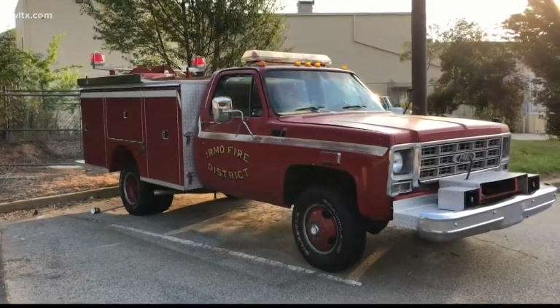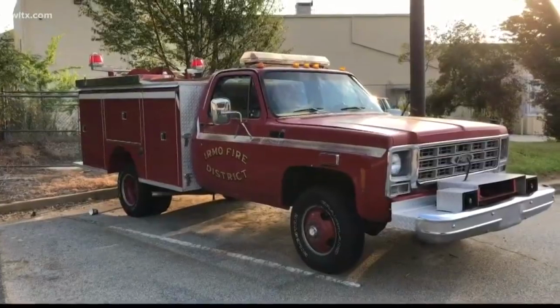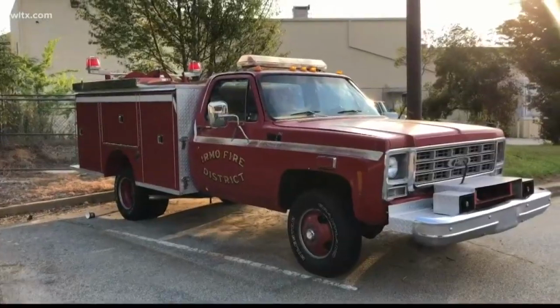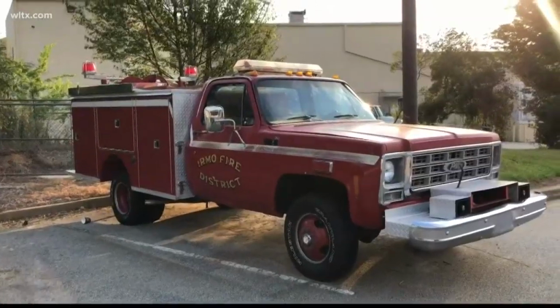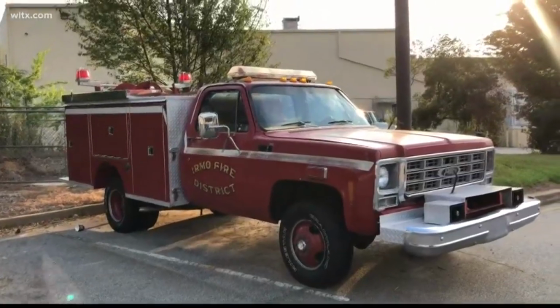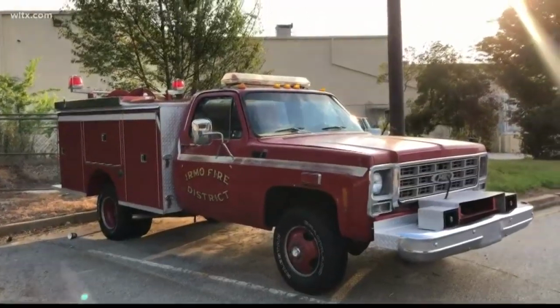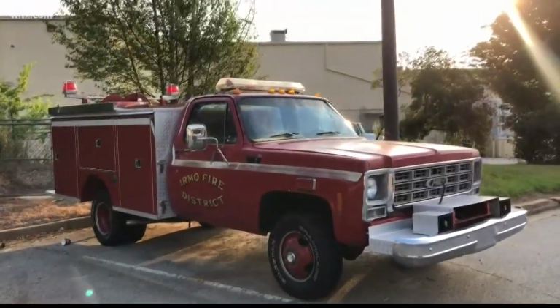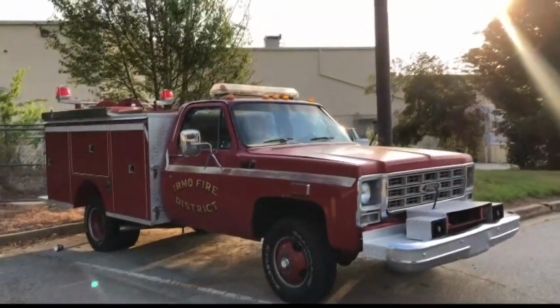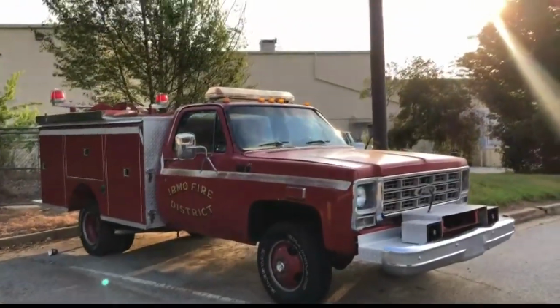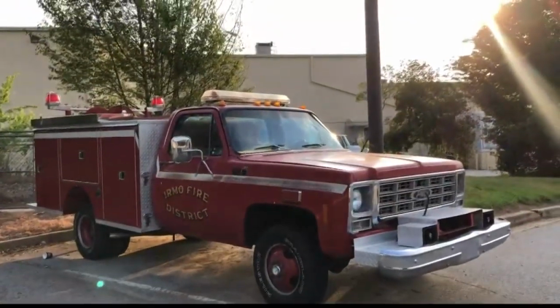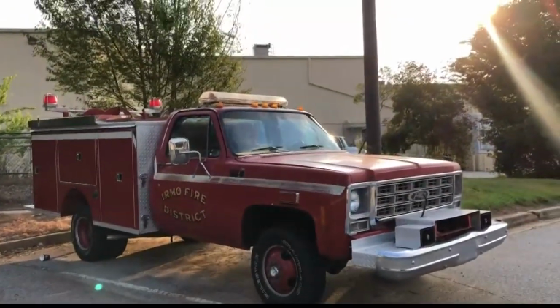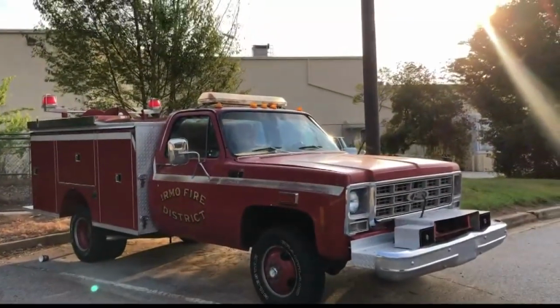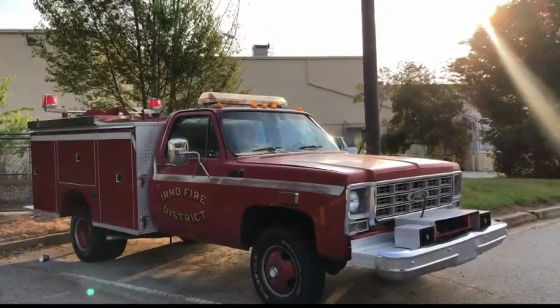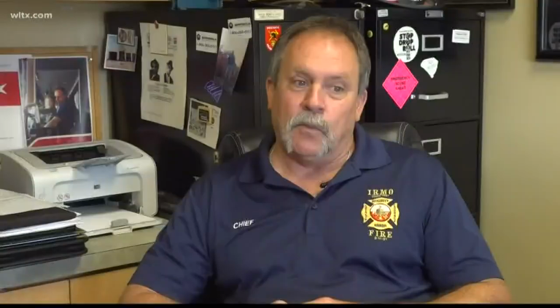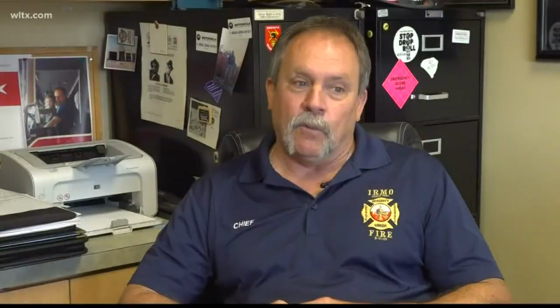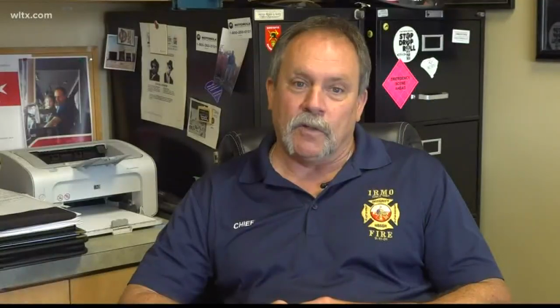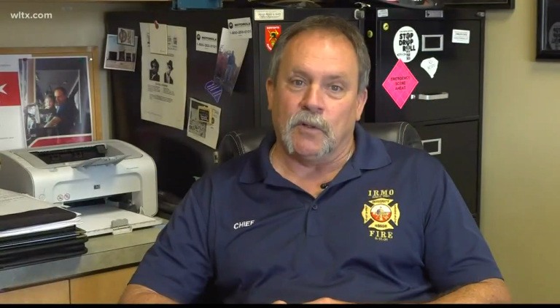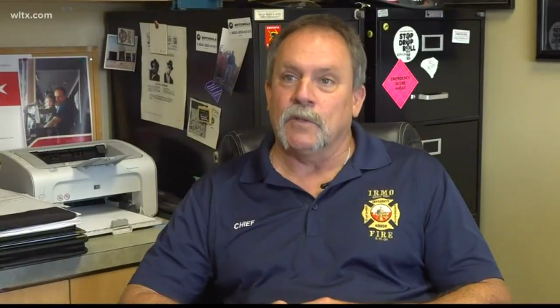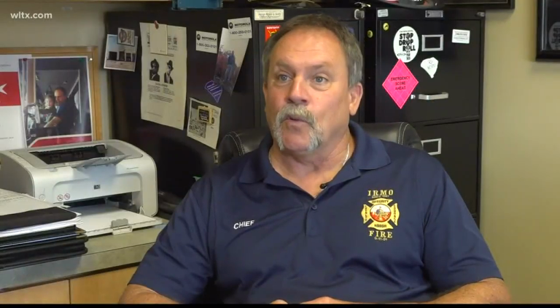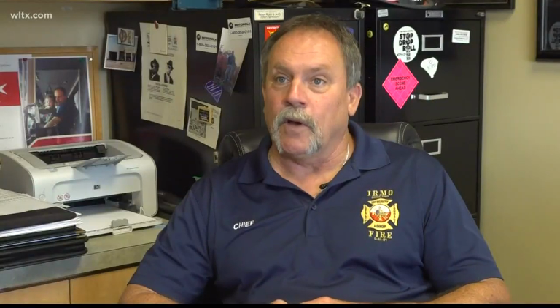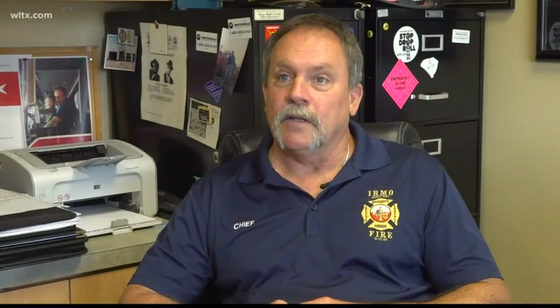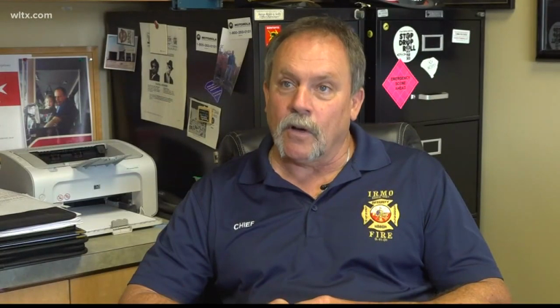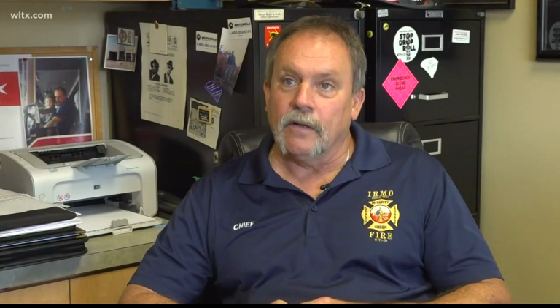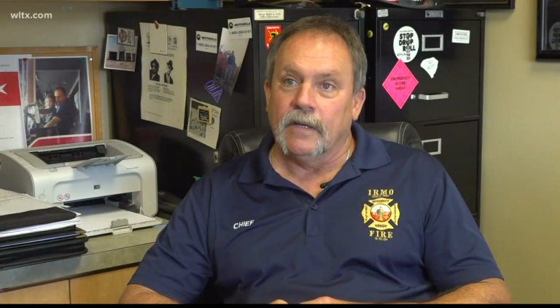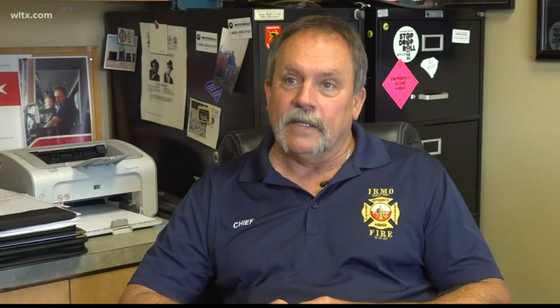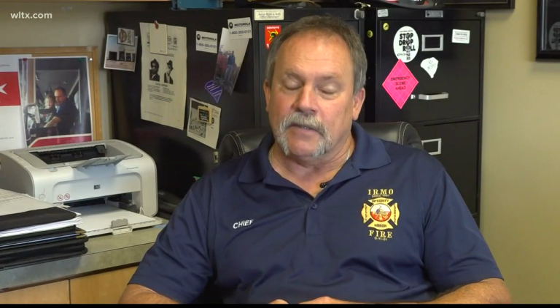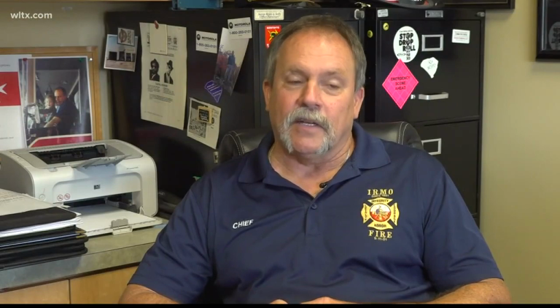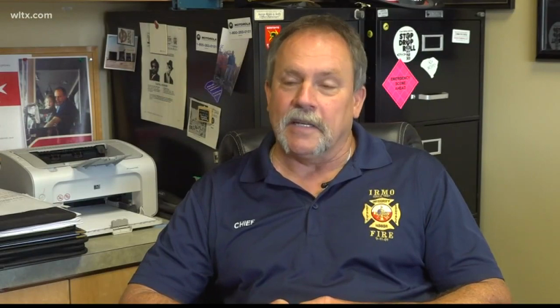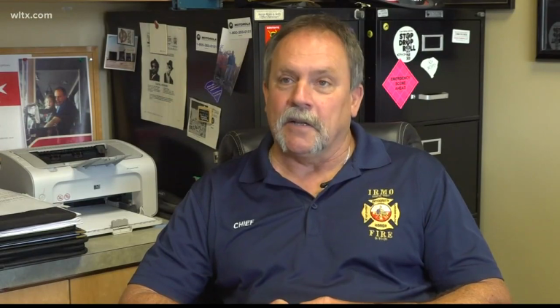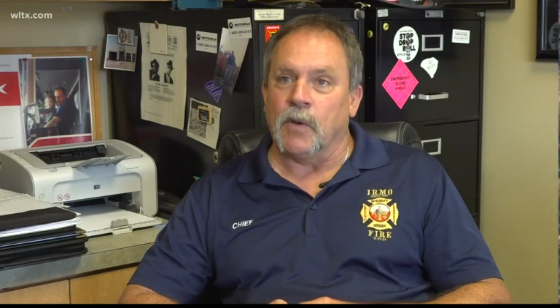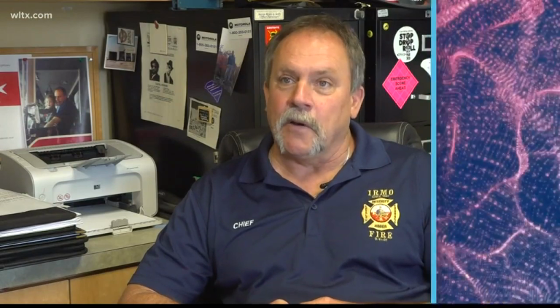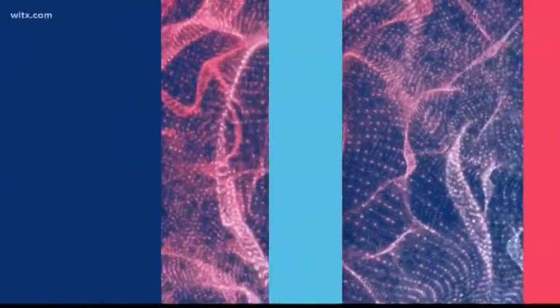He had several offers, much higher than we were willing to pay, but once we told him the story behind the truck, he decided it needed to come back home.